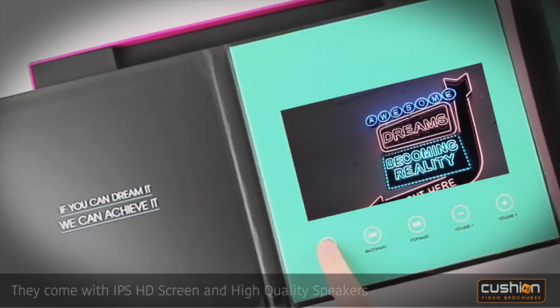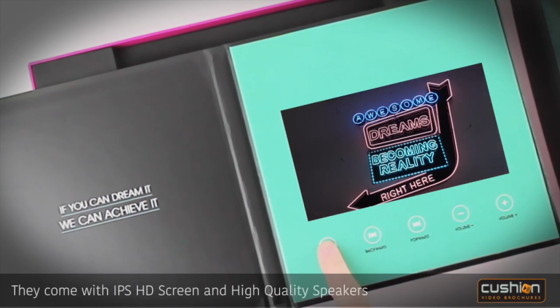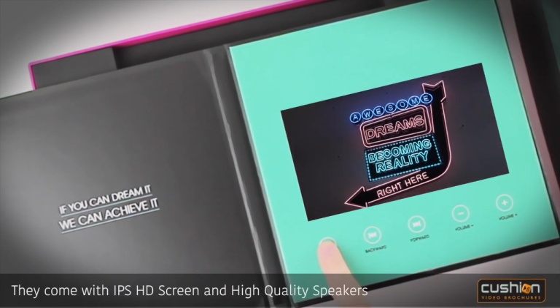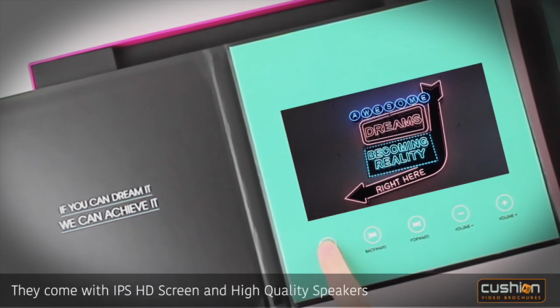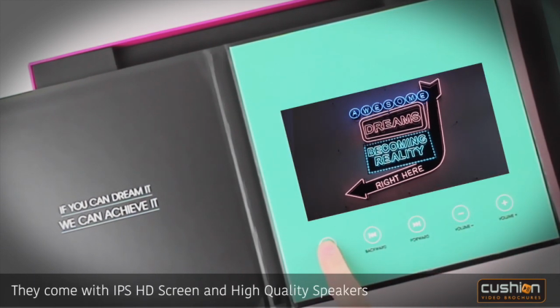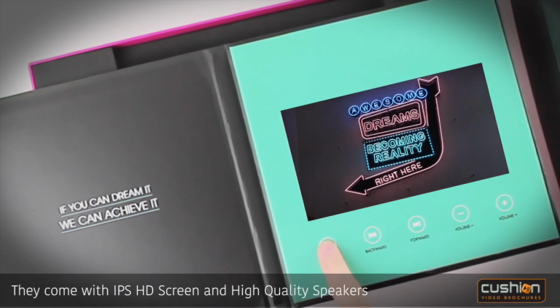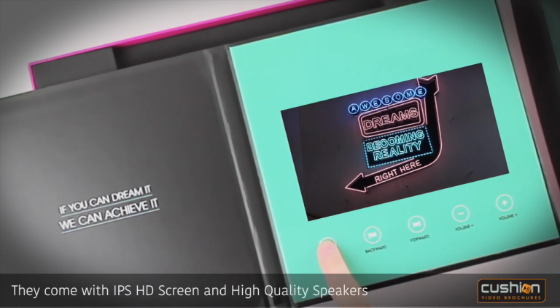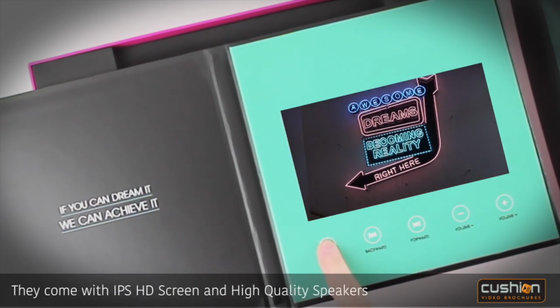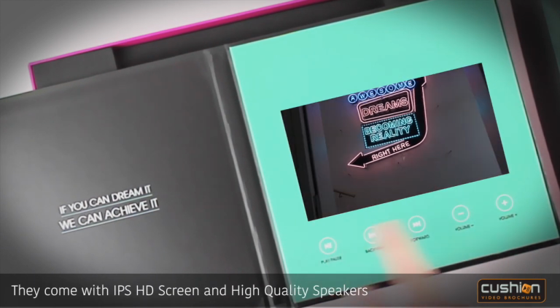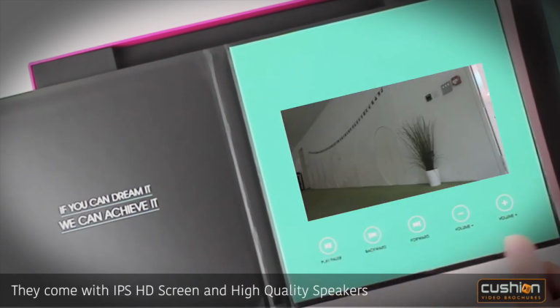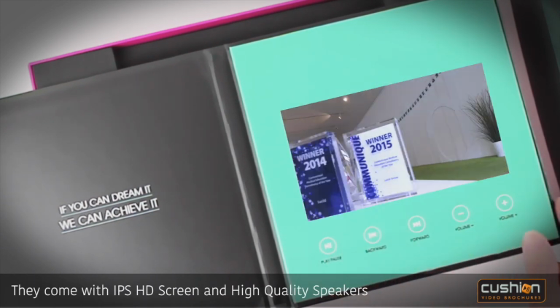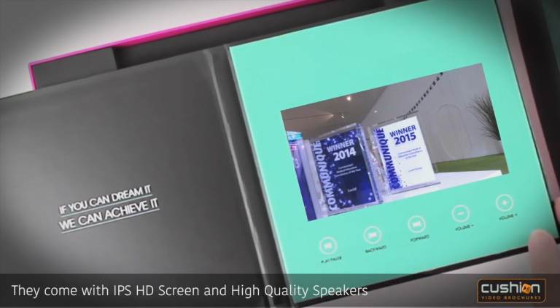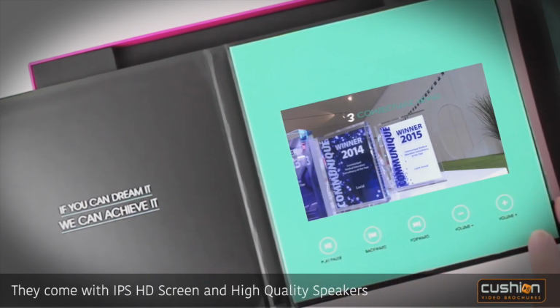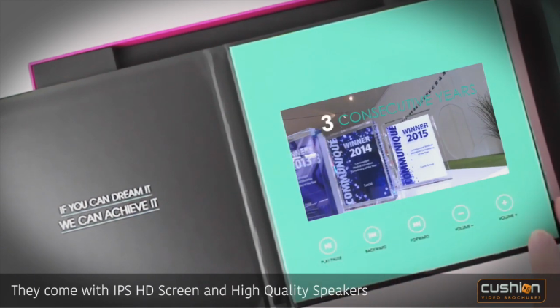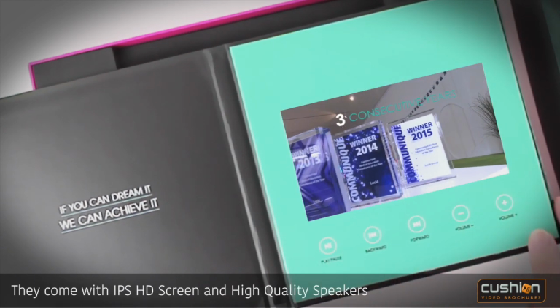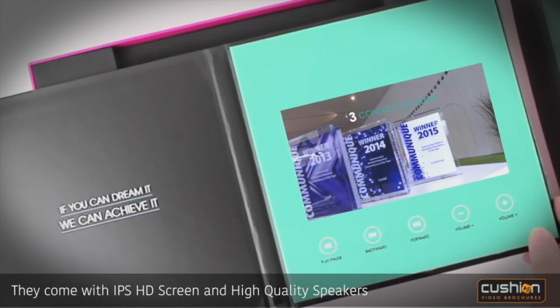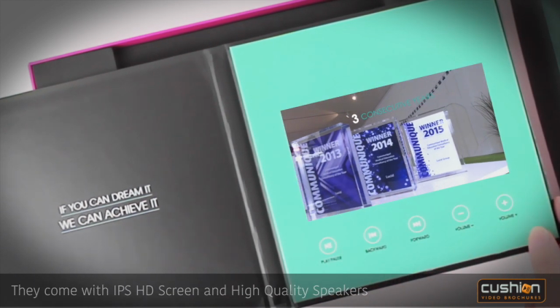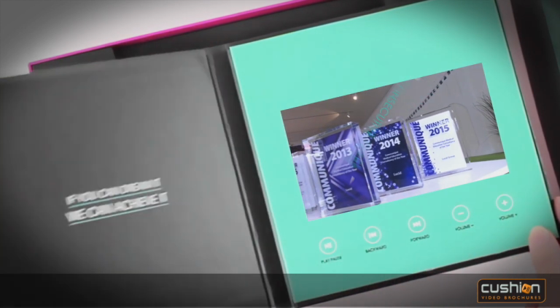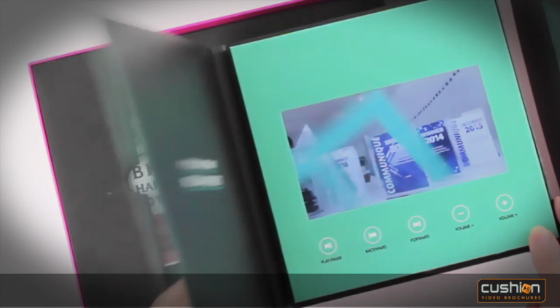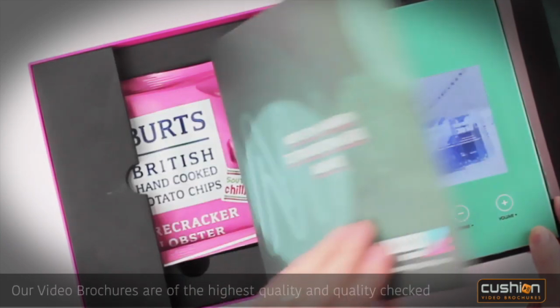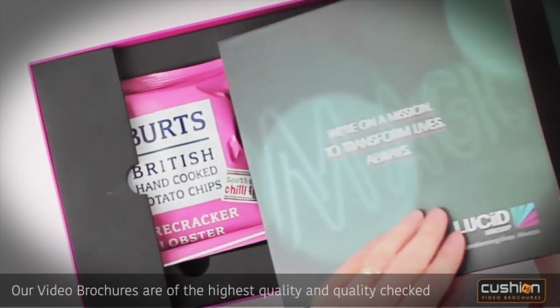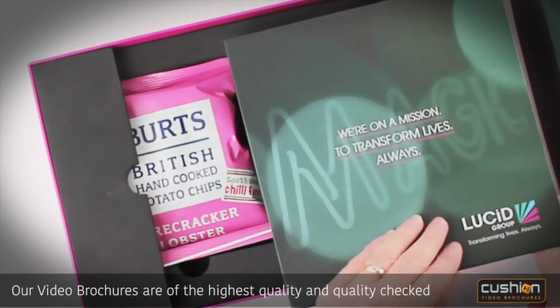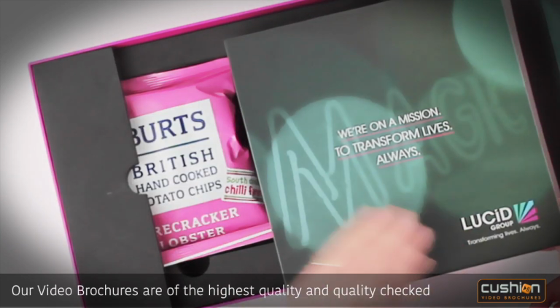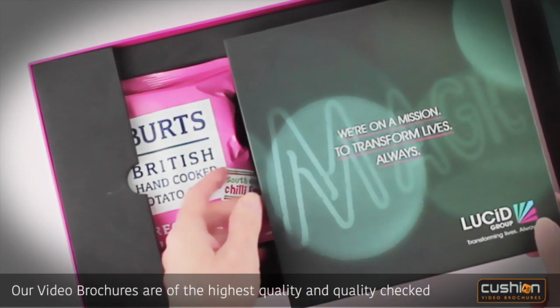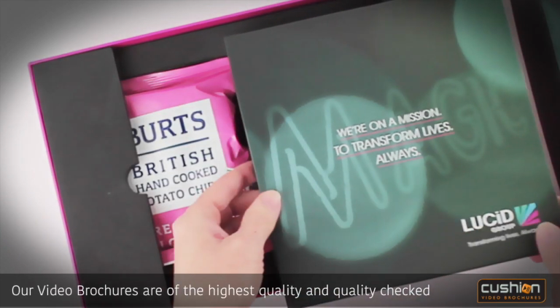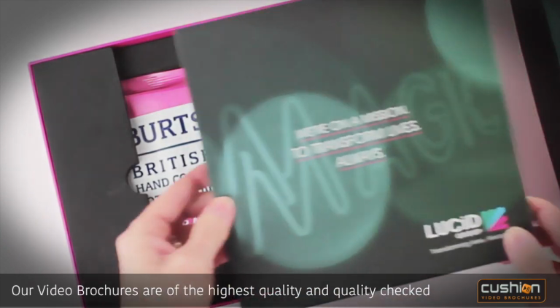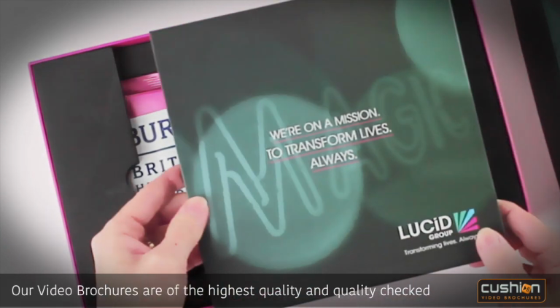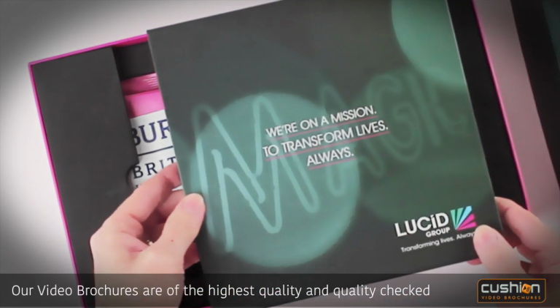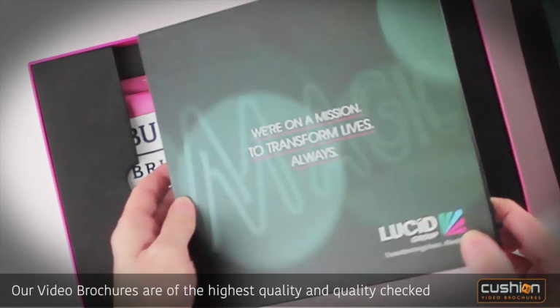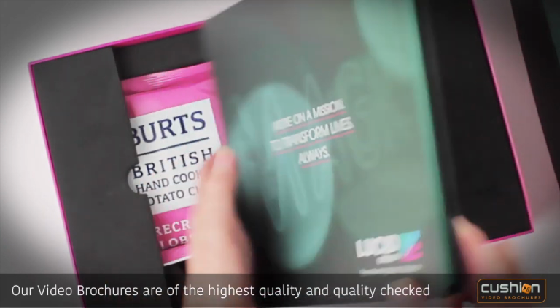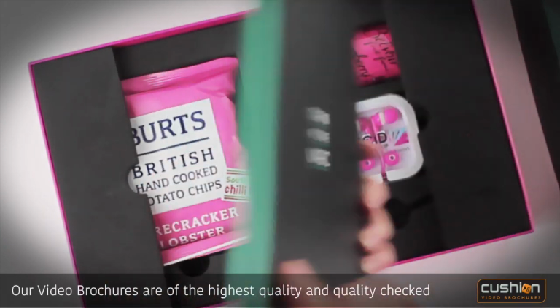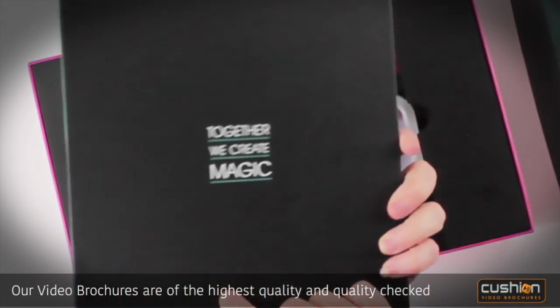They come with an IPS HD screen and high quality speakers. Our video brochures are of the highest quality and are quality checked.